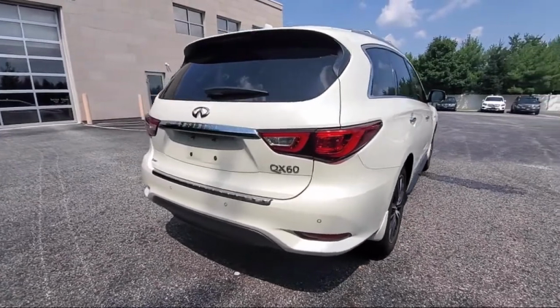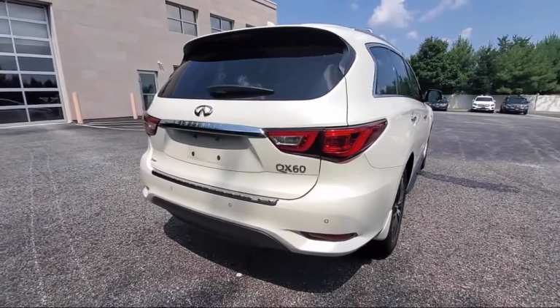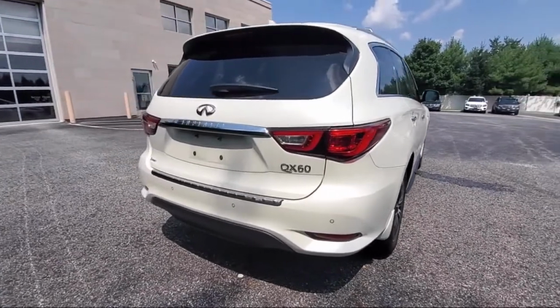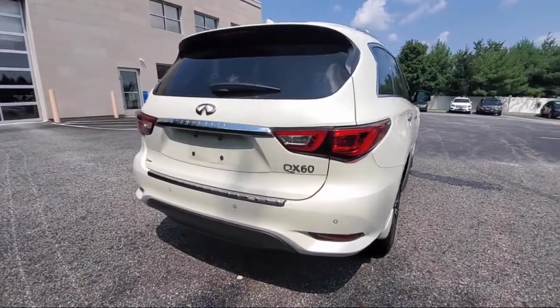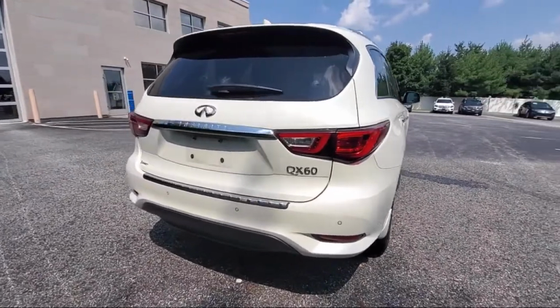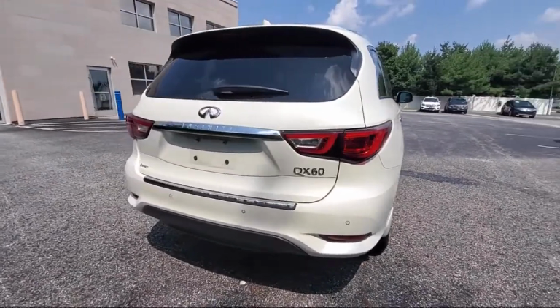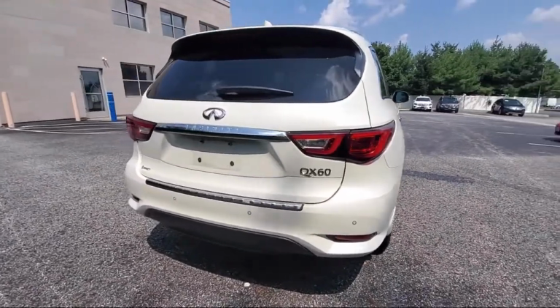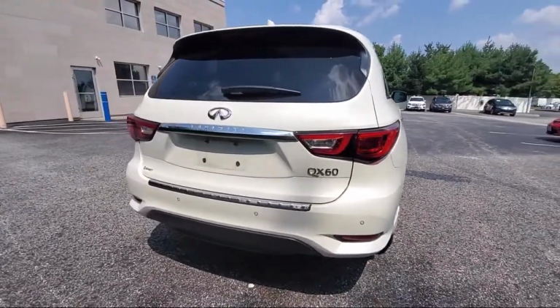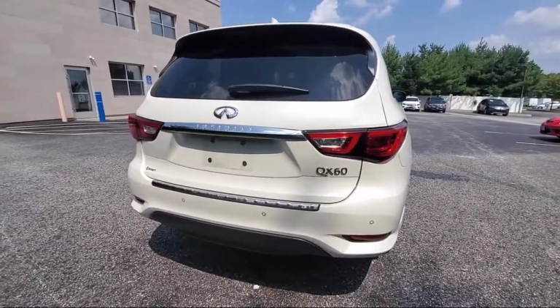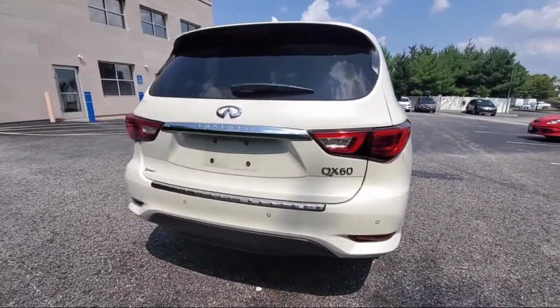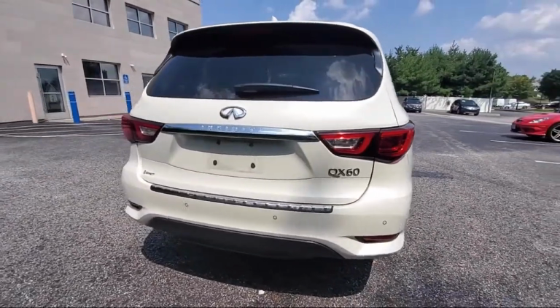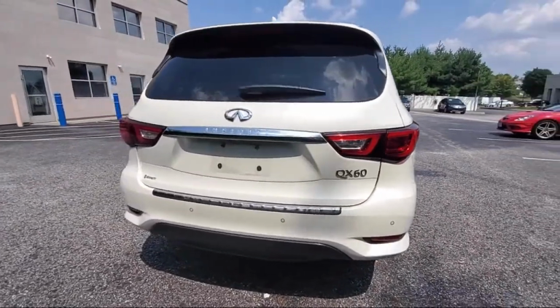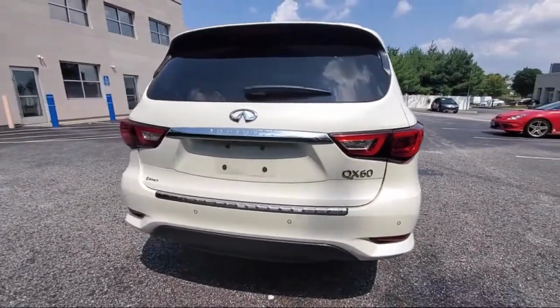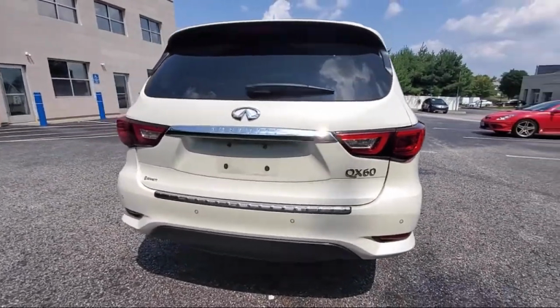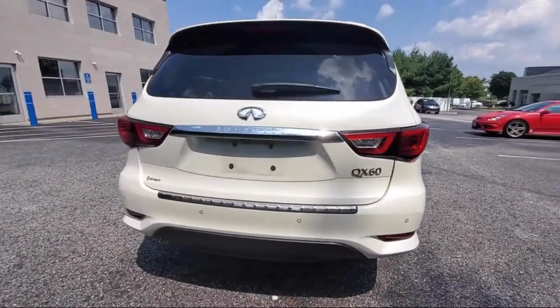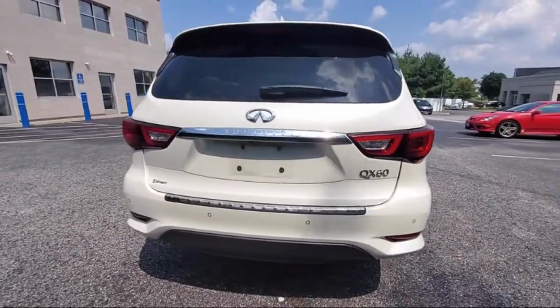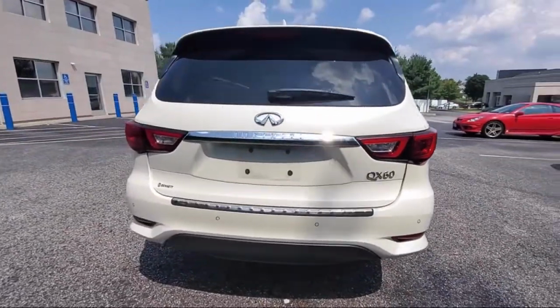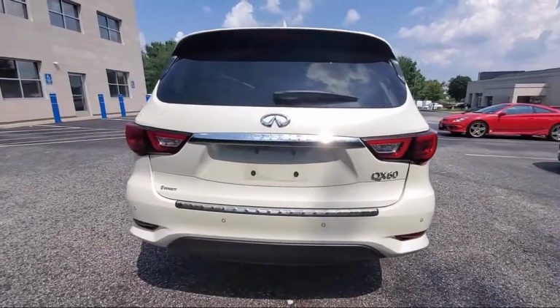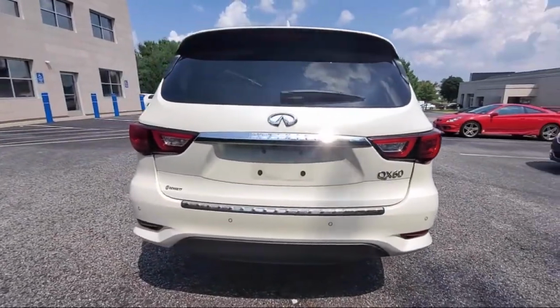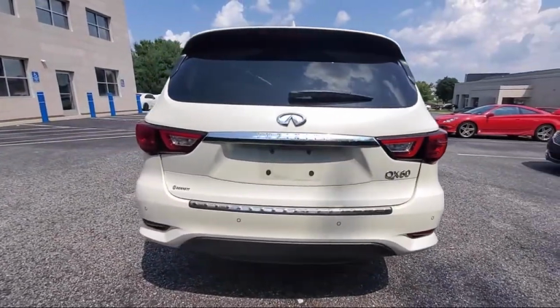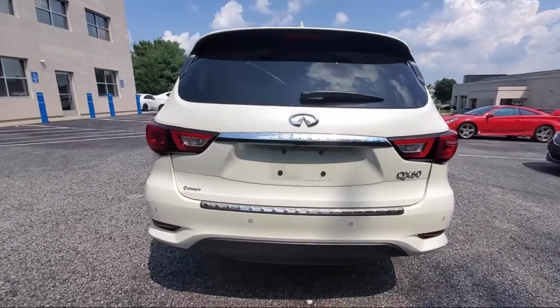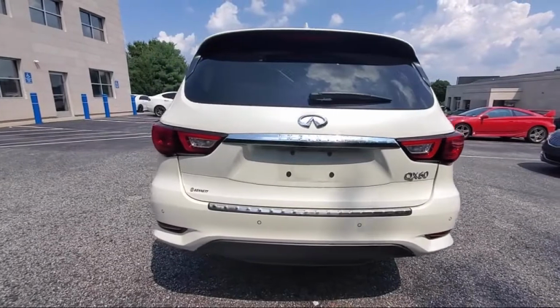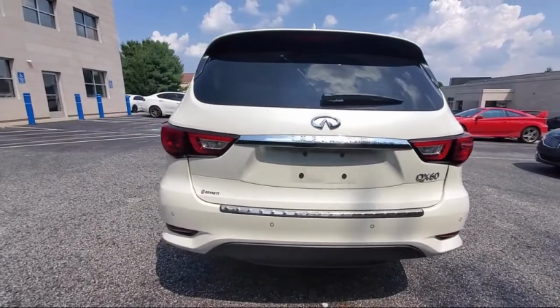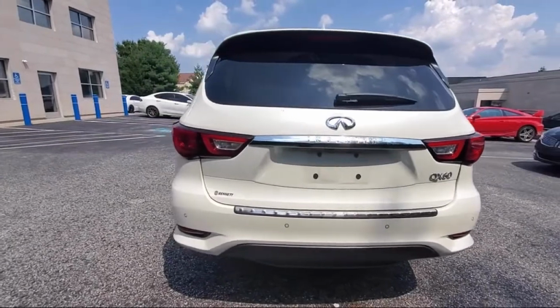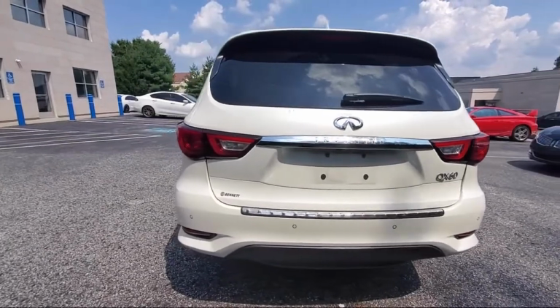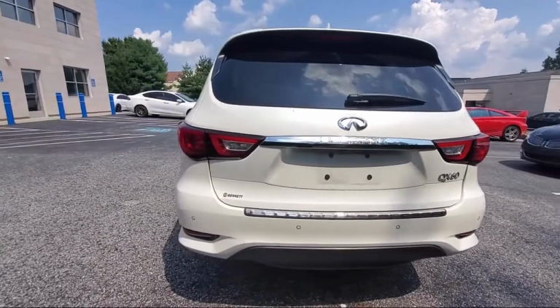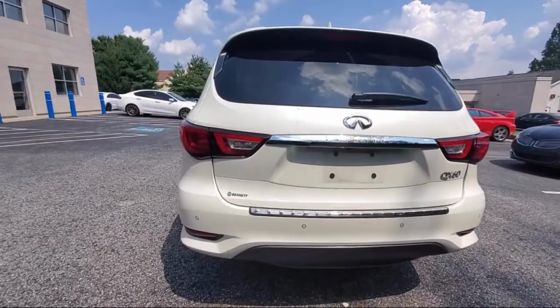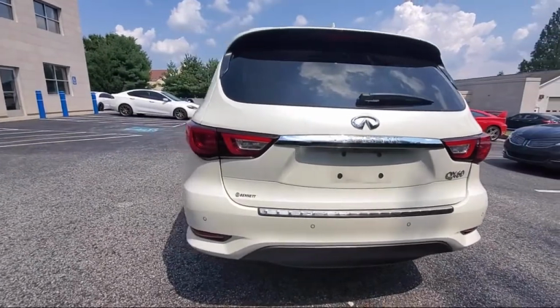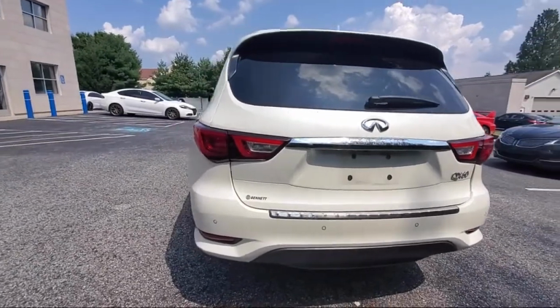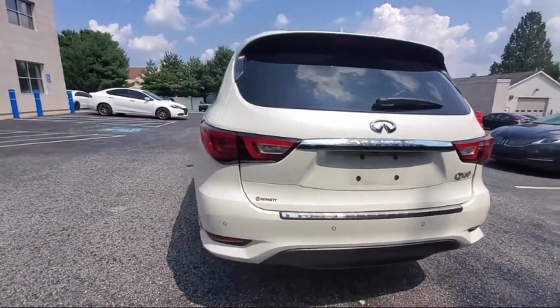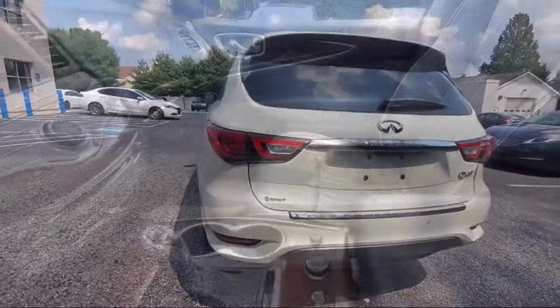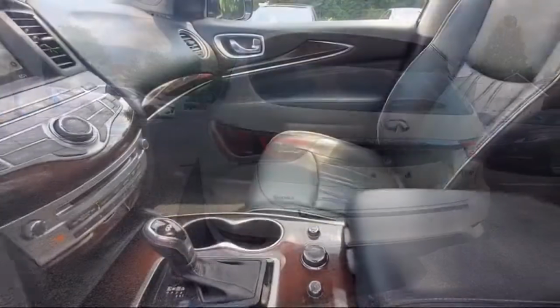Fully automatic headlights, keyless entry, rear spoiler, heated door mirrors, and has less than 35,000 miles on the odometer.